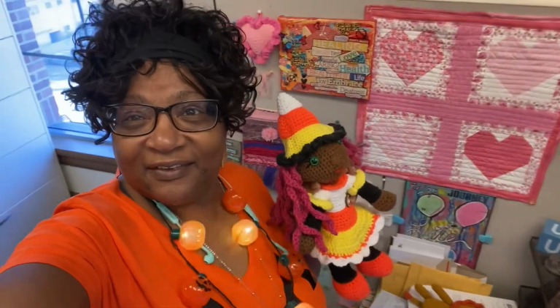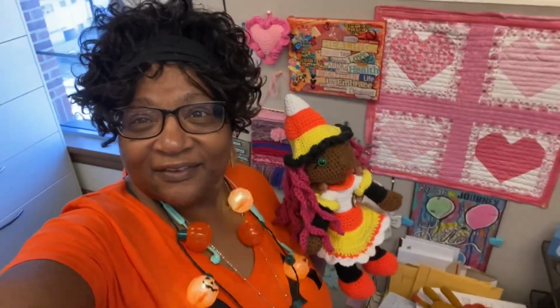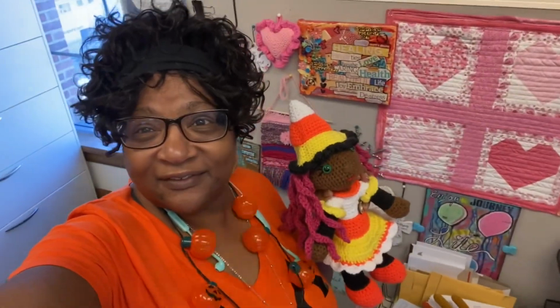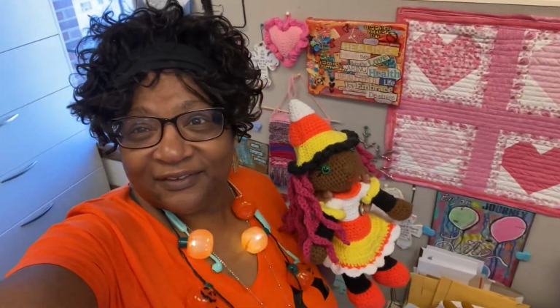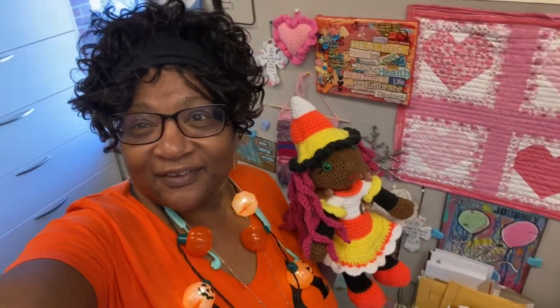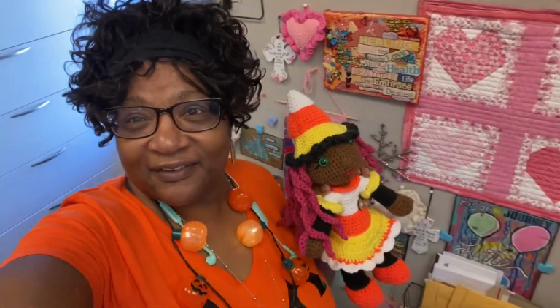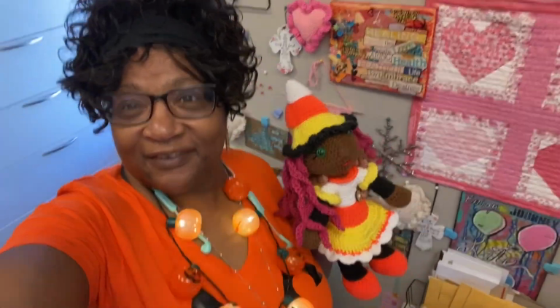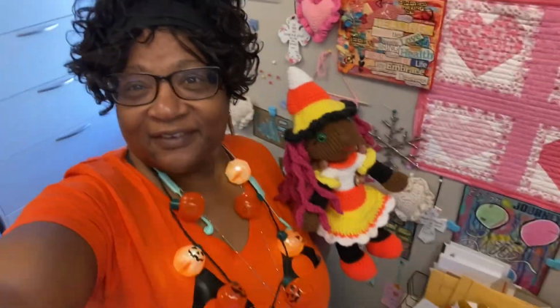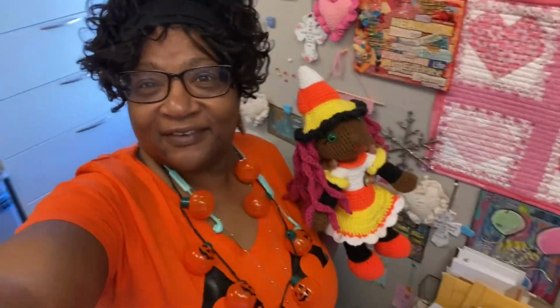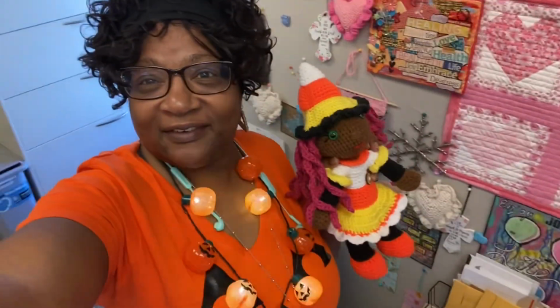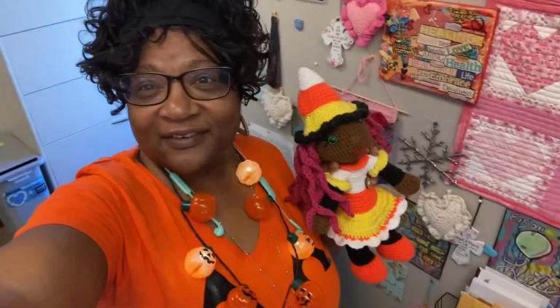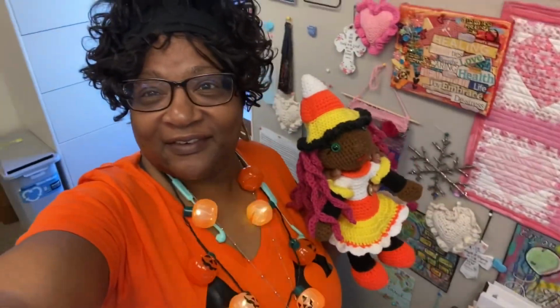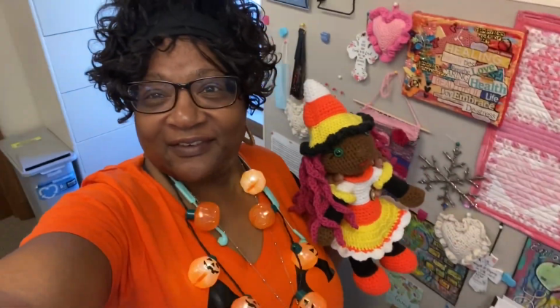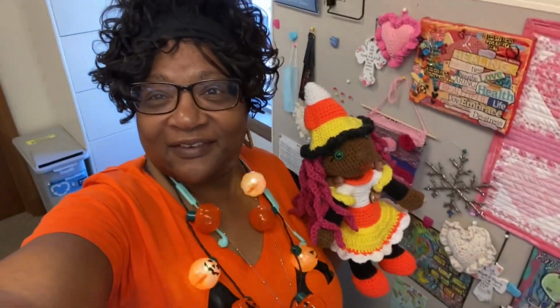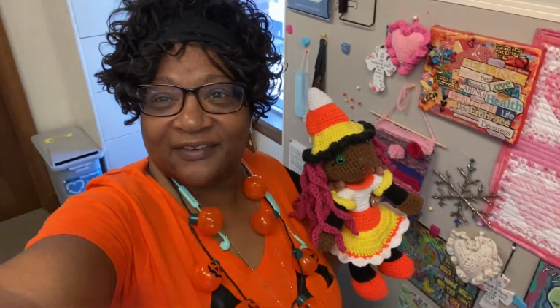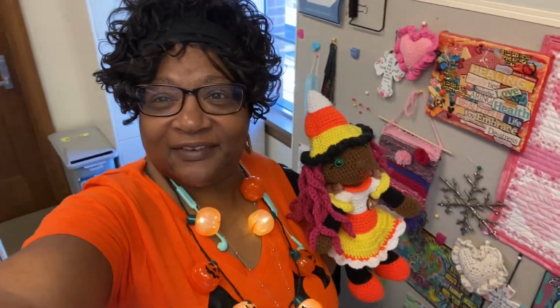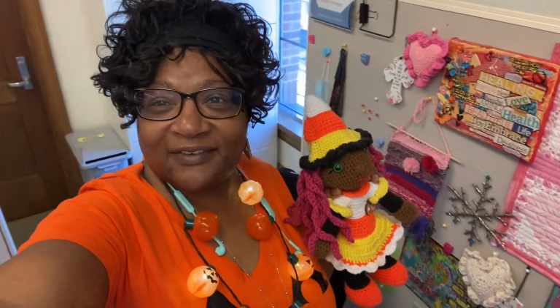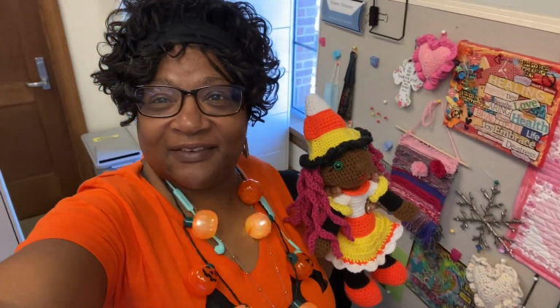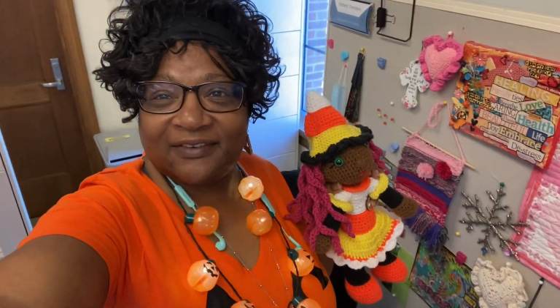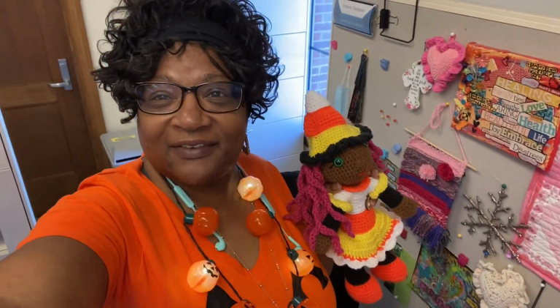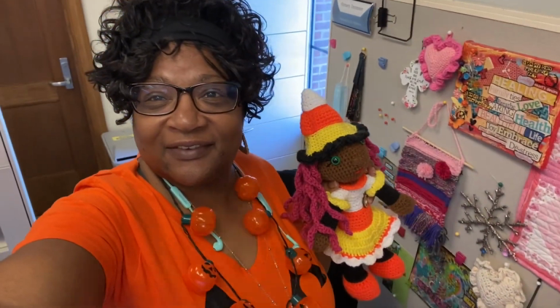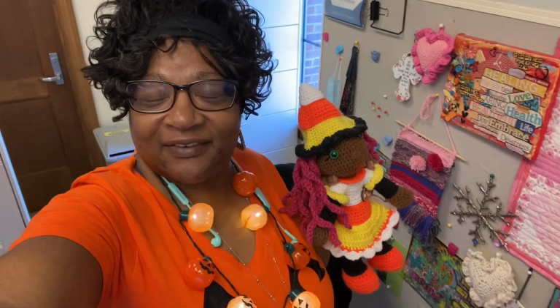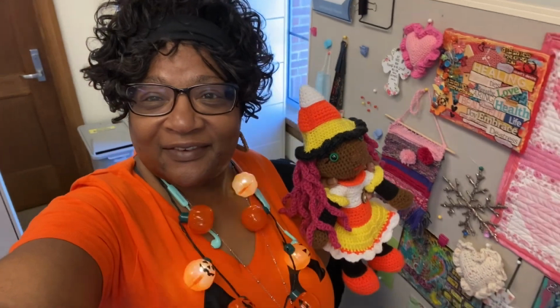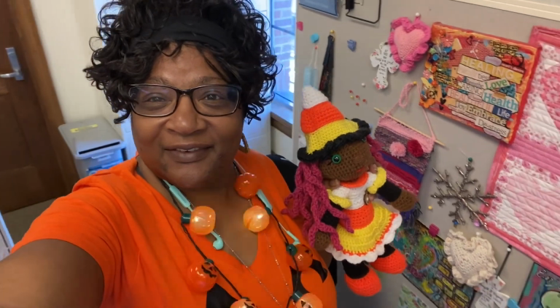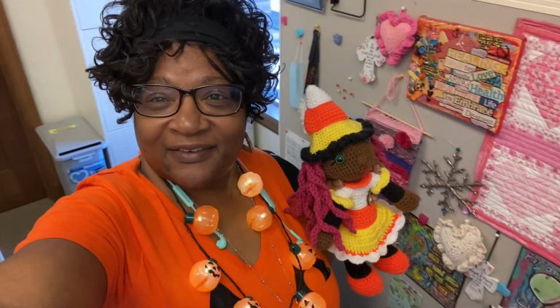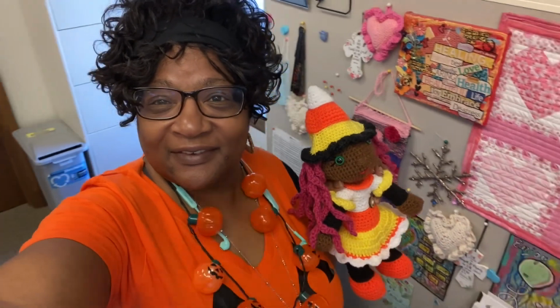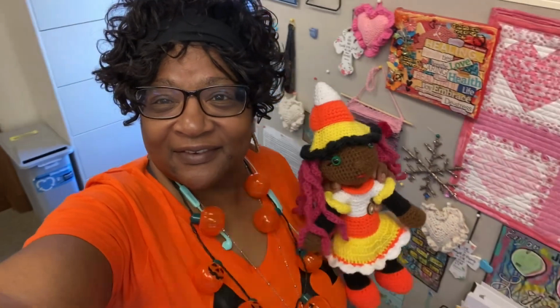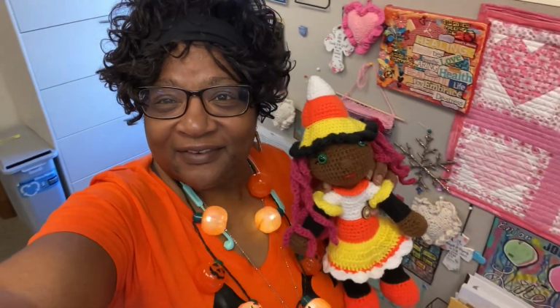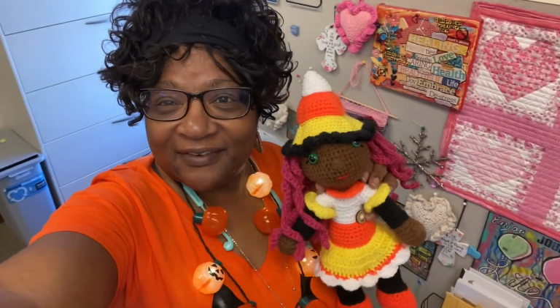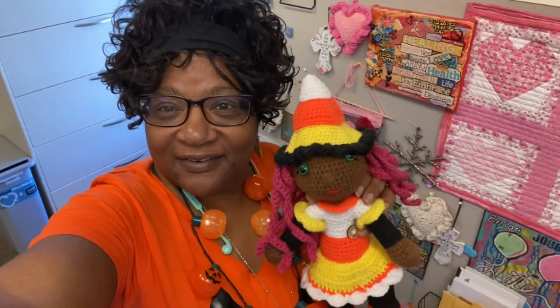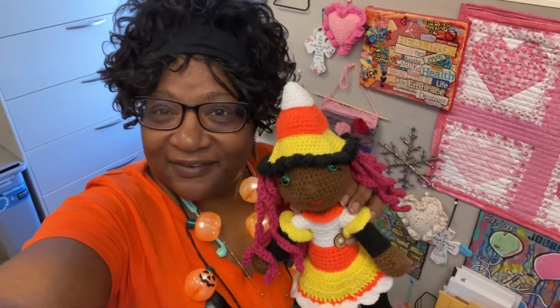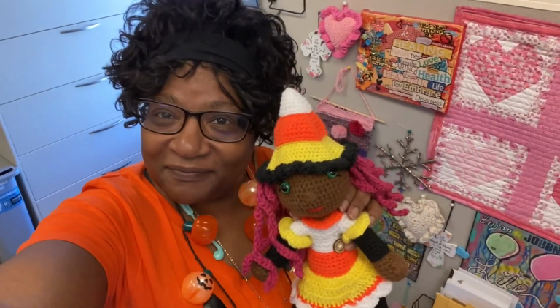Happy Halloween, guys! That's my little candy corn, which I made years ago. I hope you had a great day.